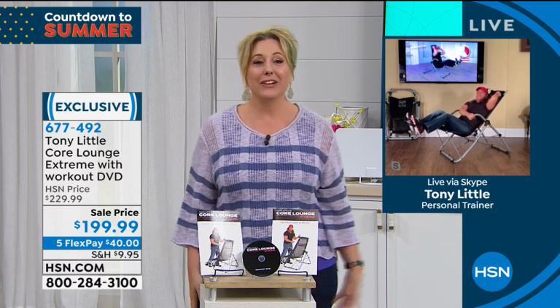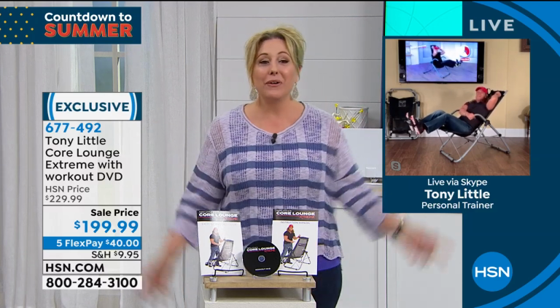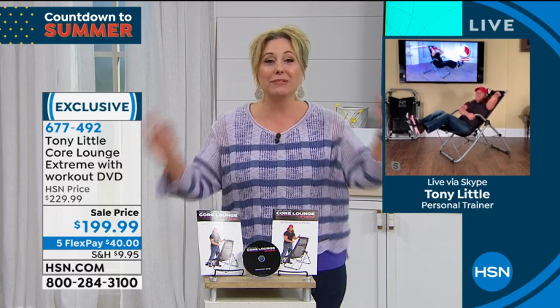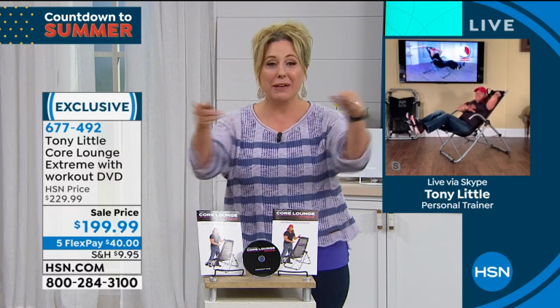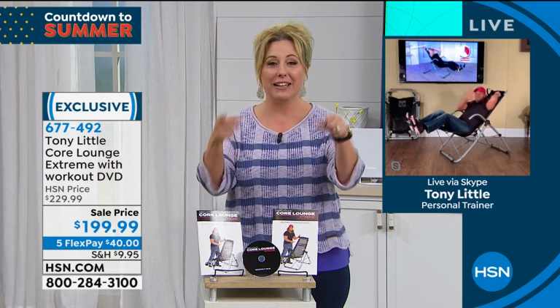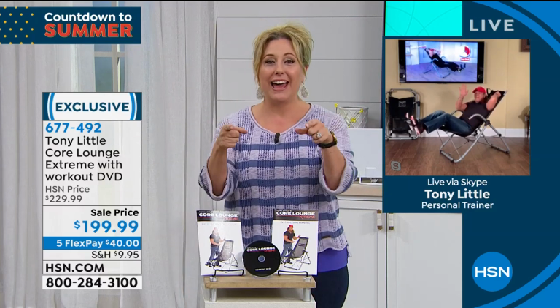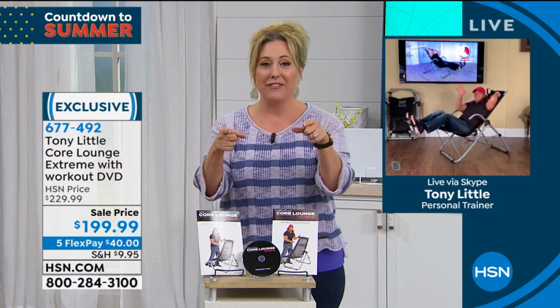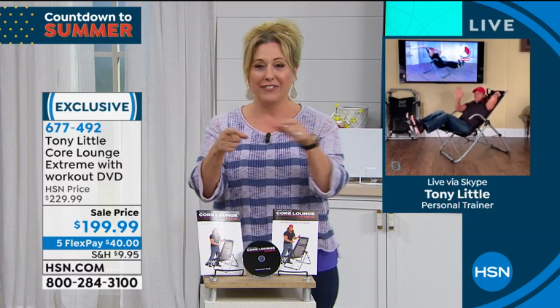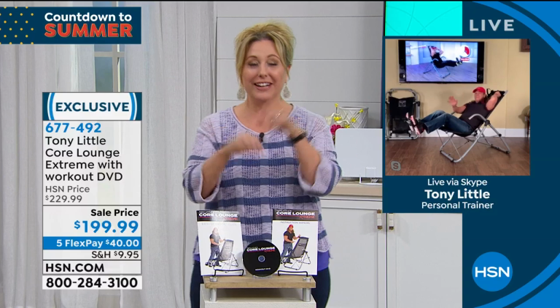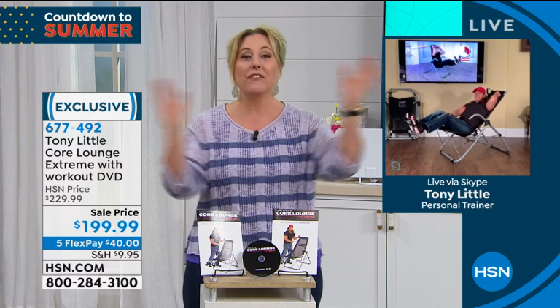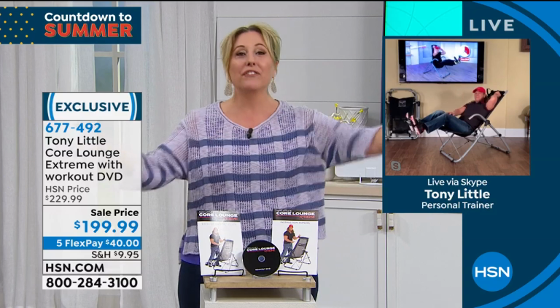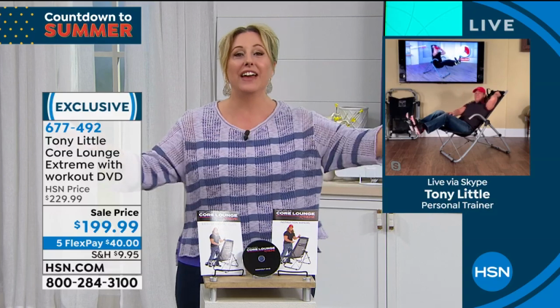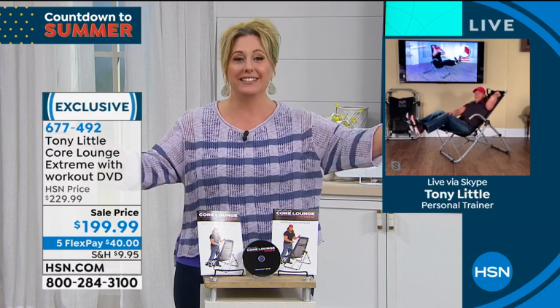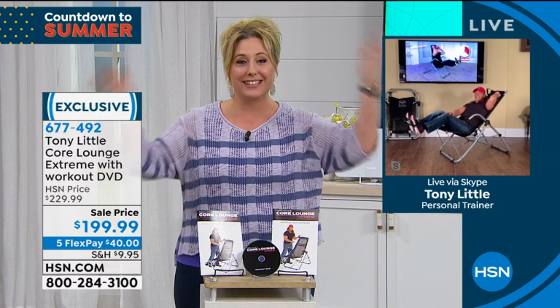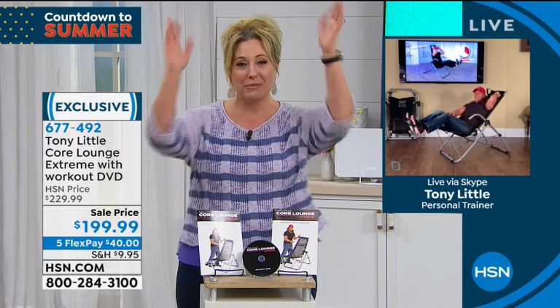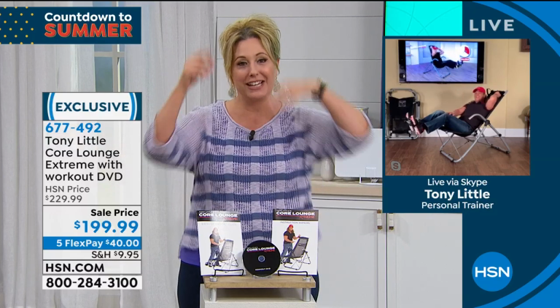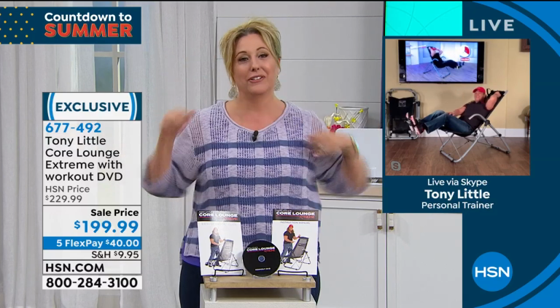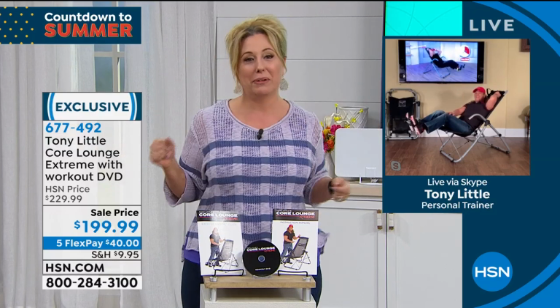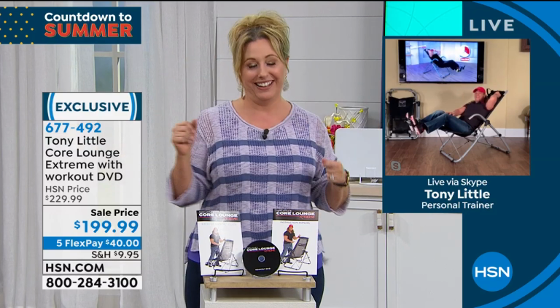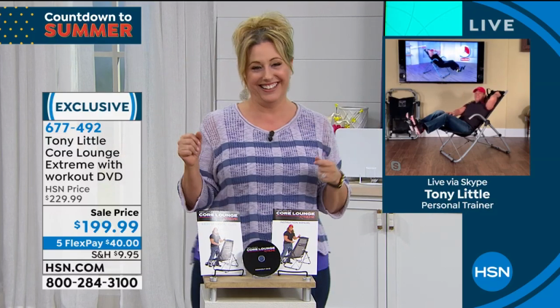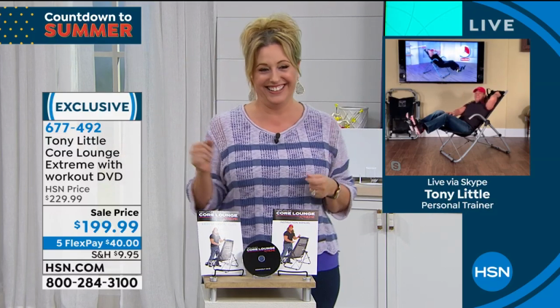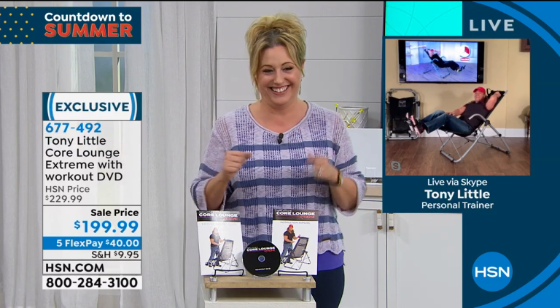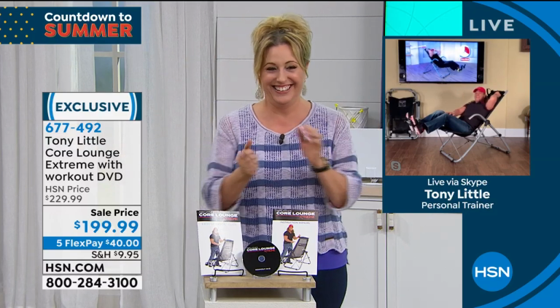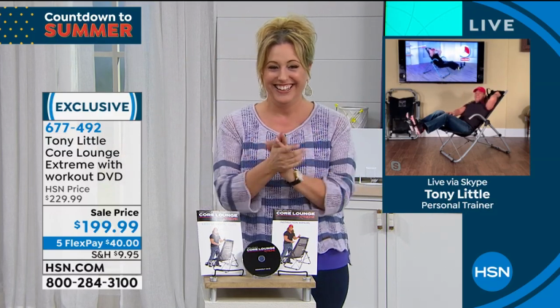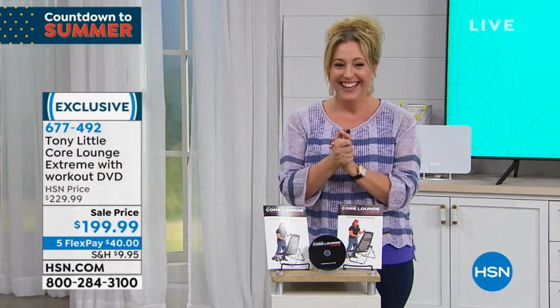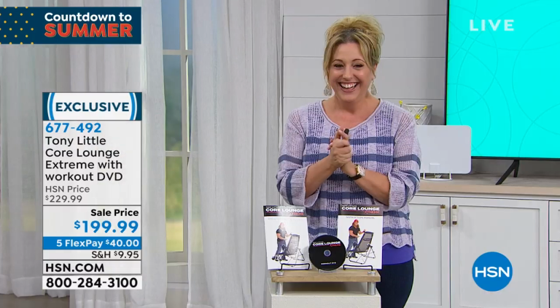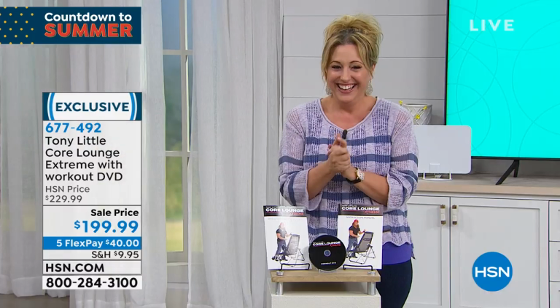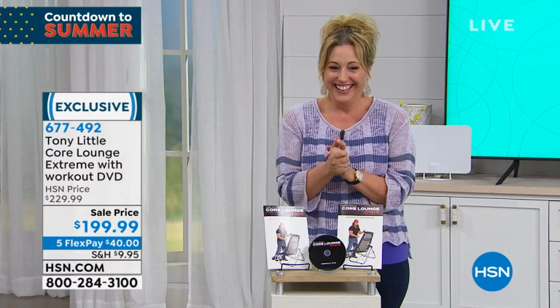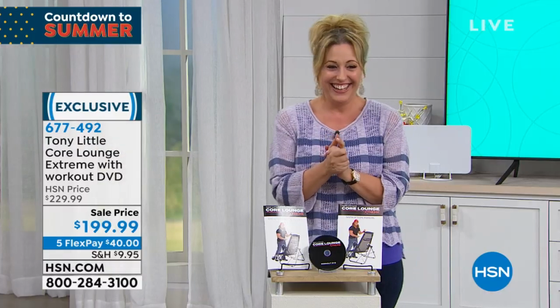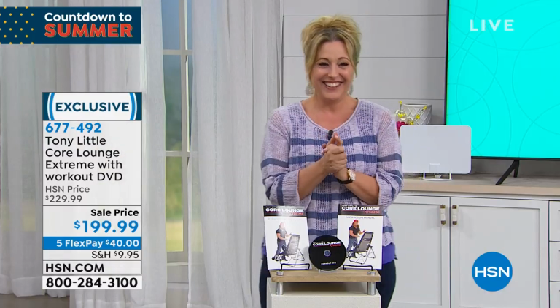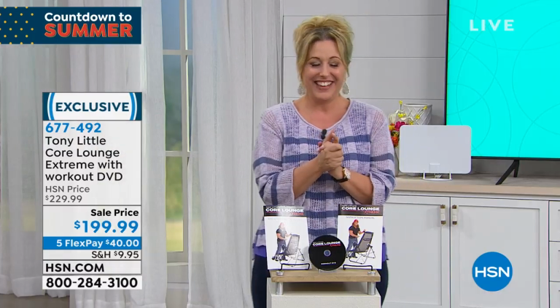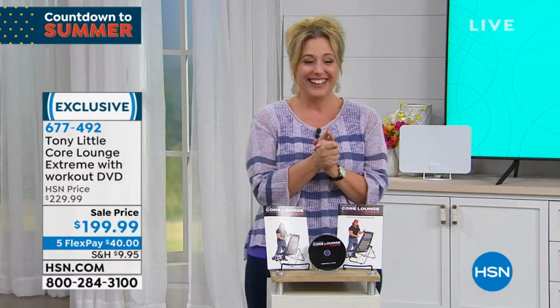You always make me laugh. Get off the fence — that's what Tony tells everybody.